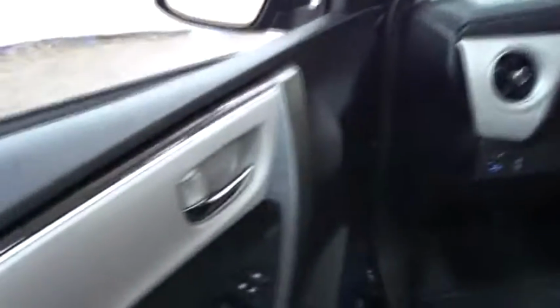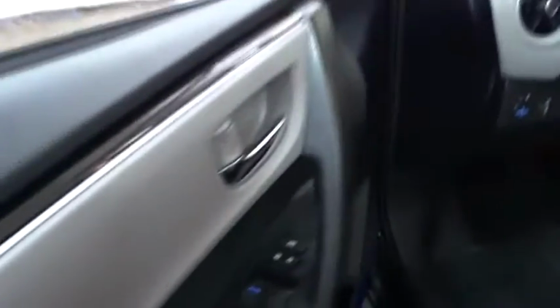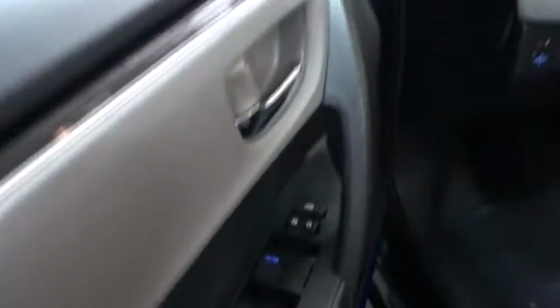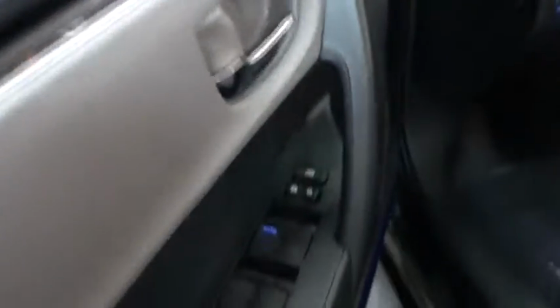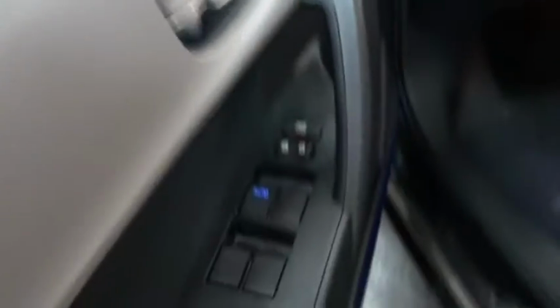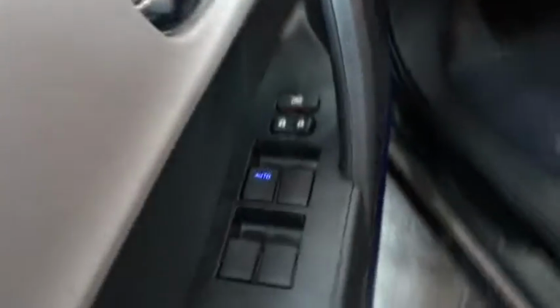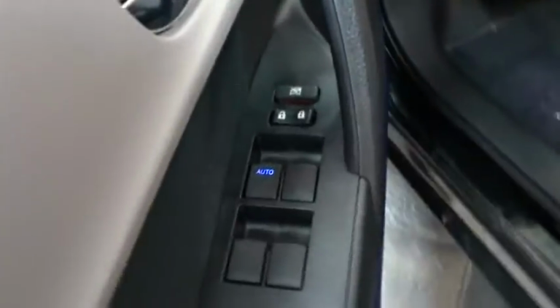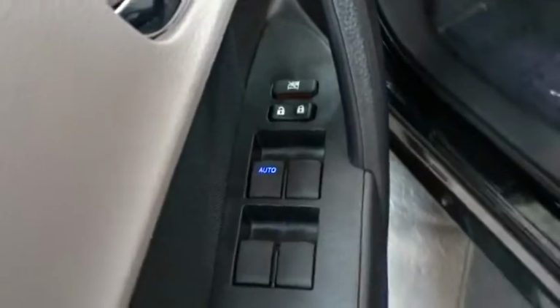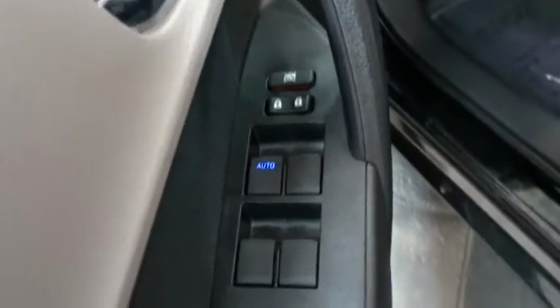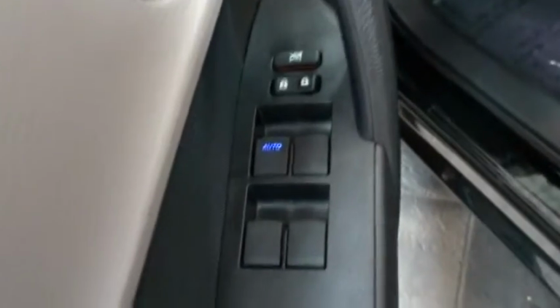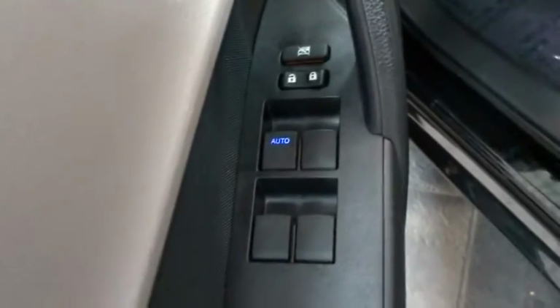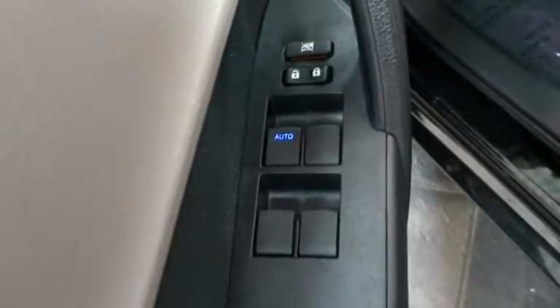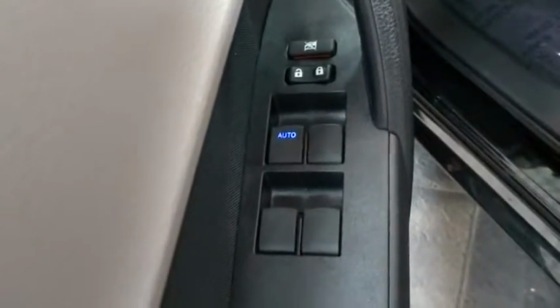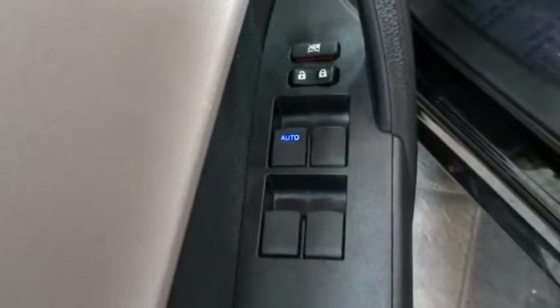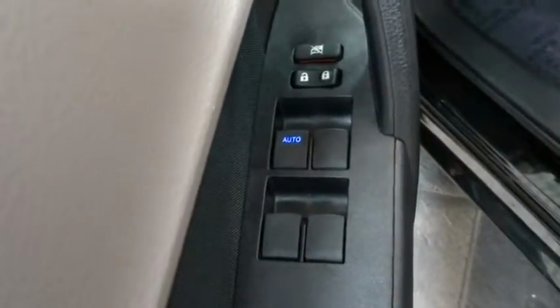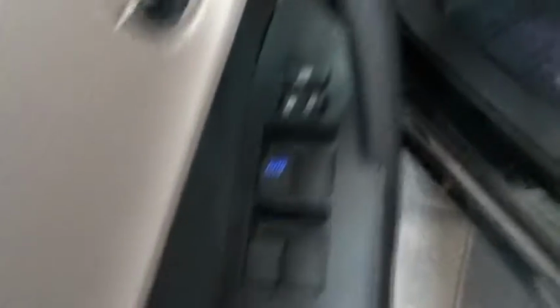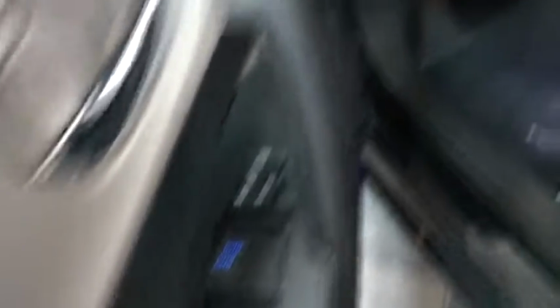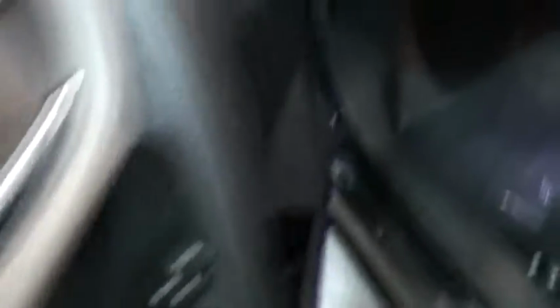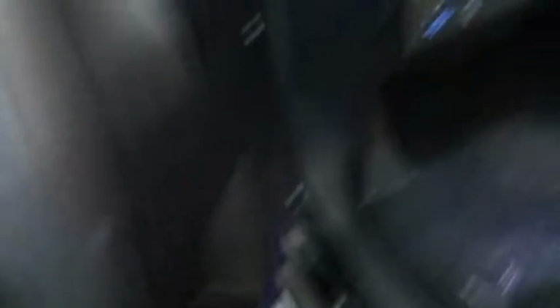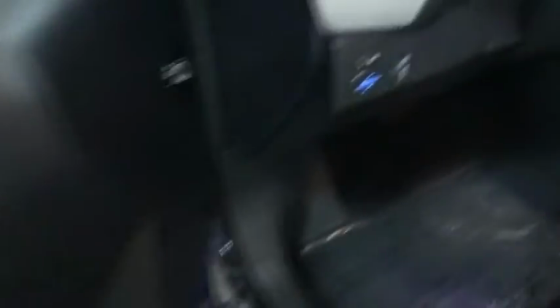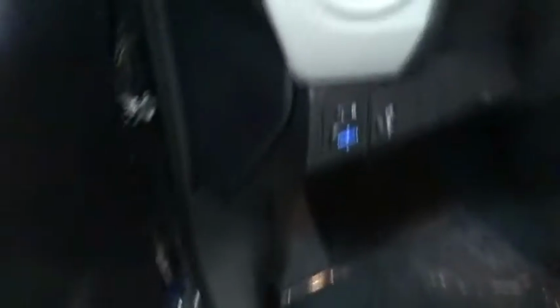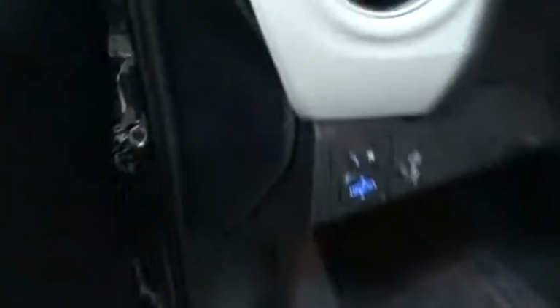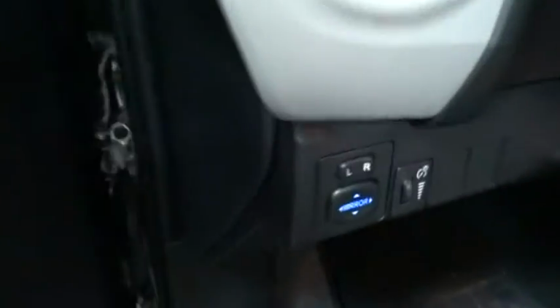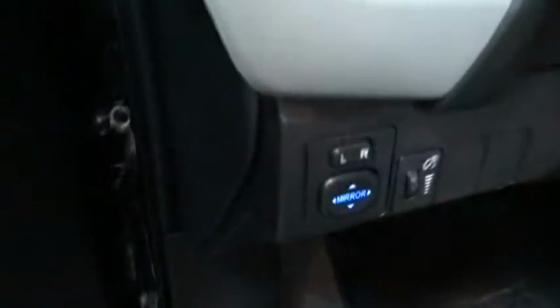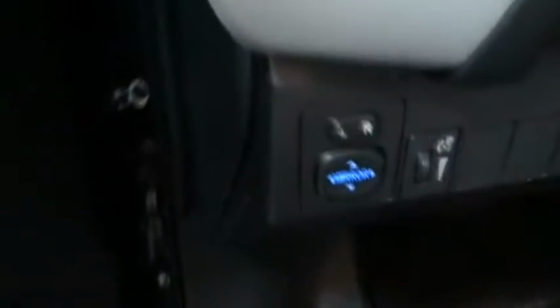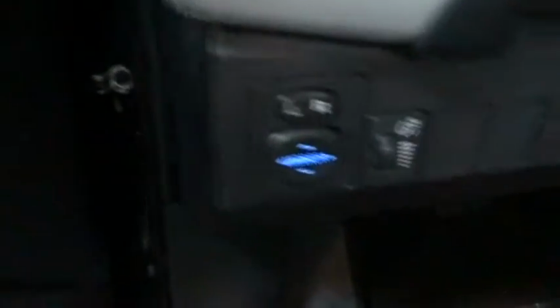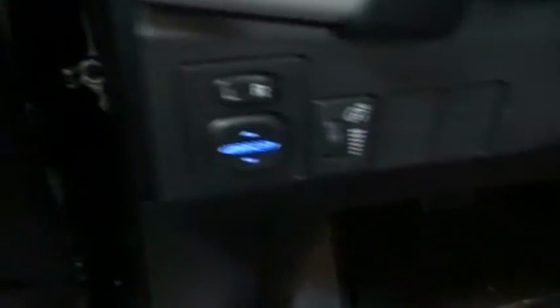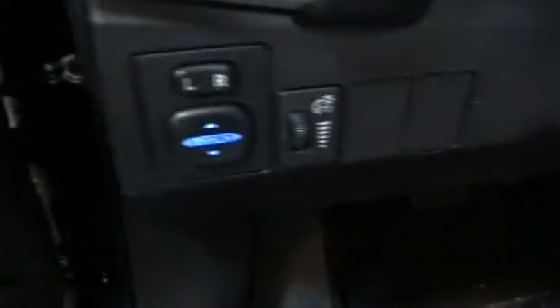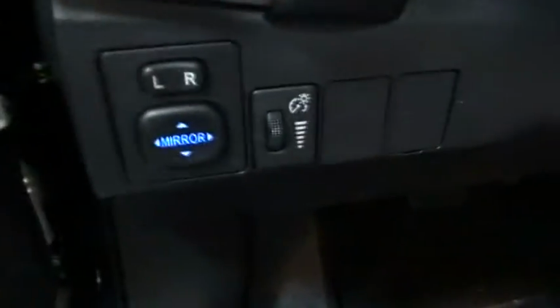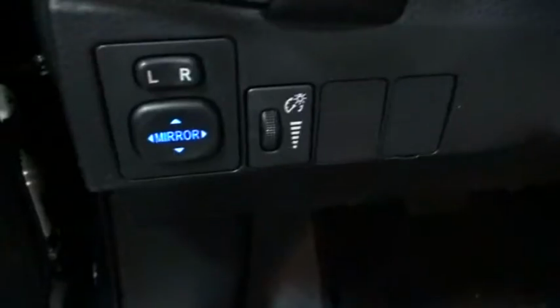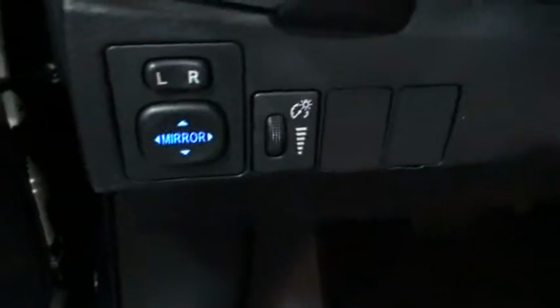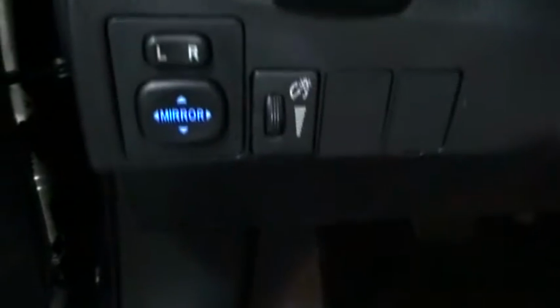Front wheel drive, AM FM stereo radio, climate control, rear defrost, passenger airbag, CD player, power windows.